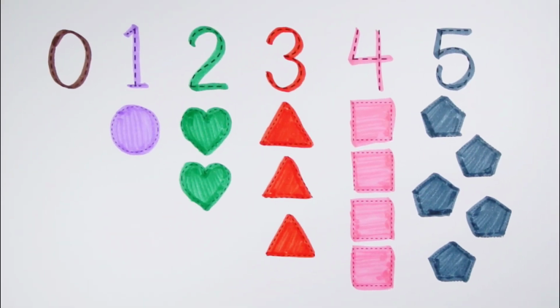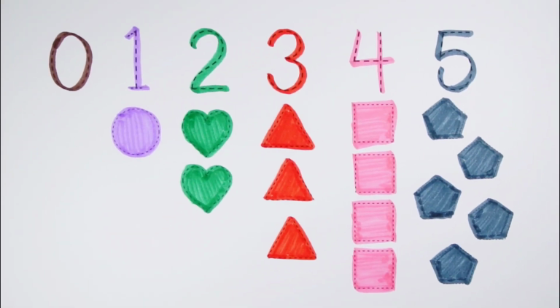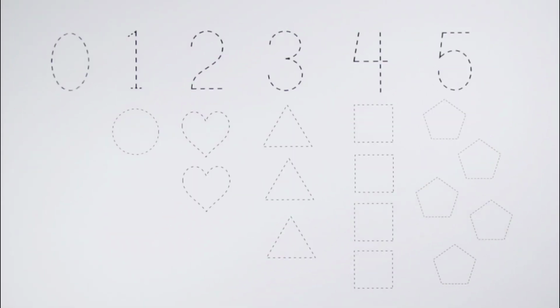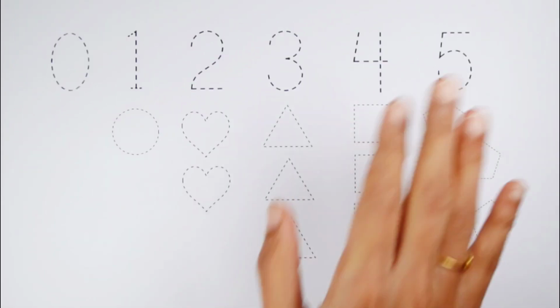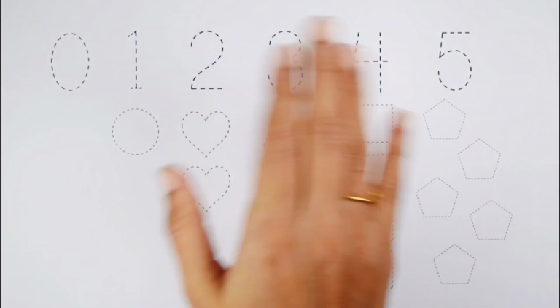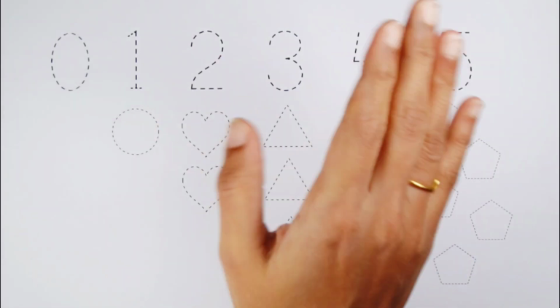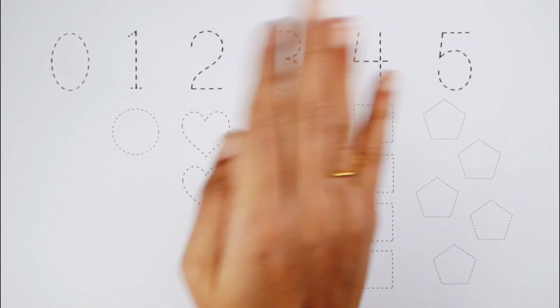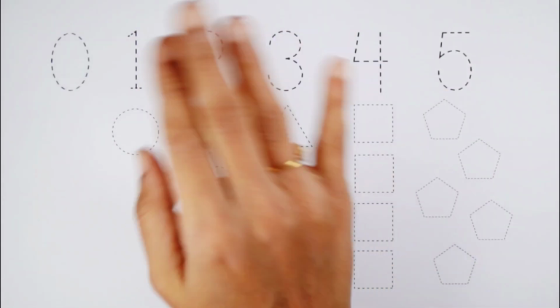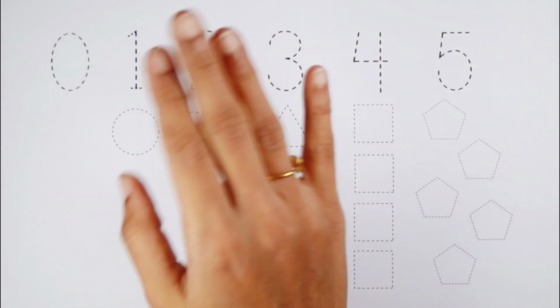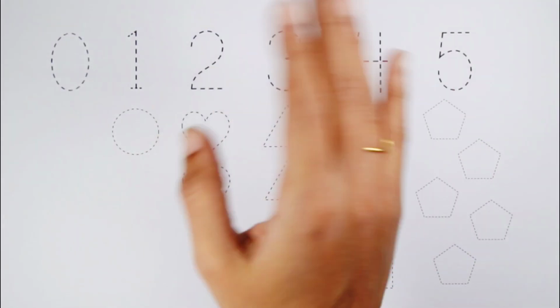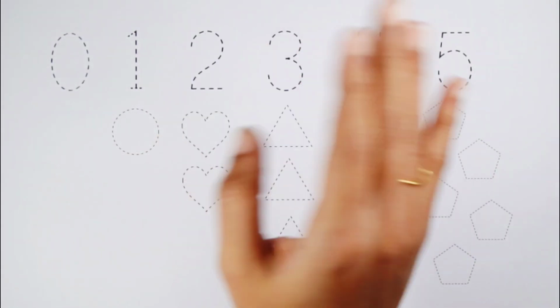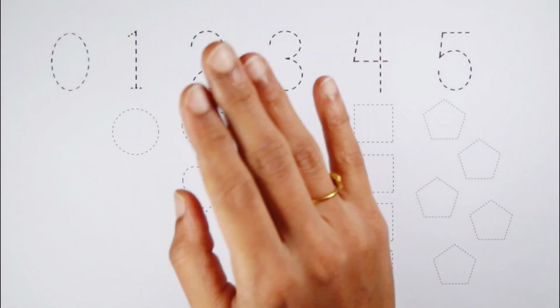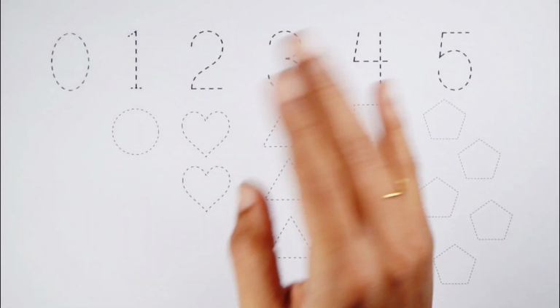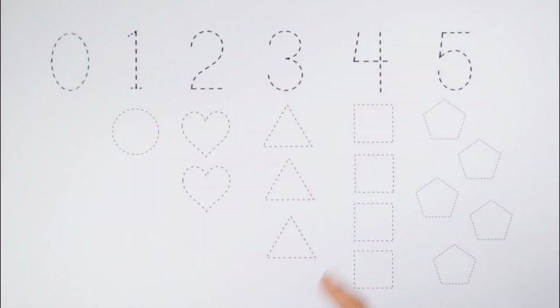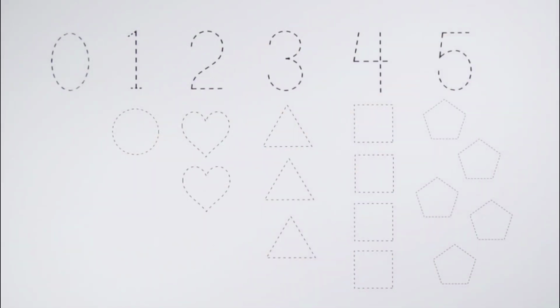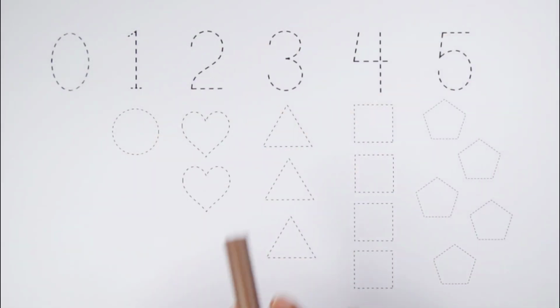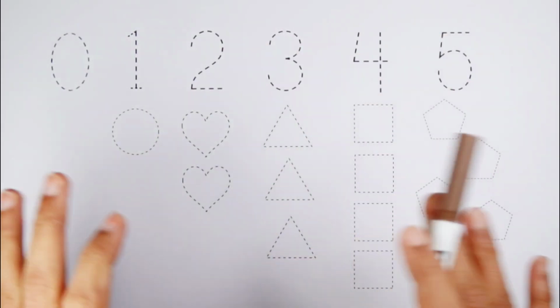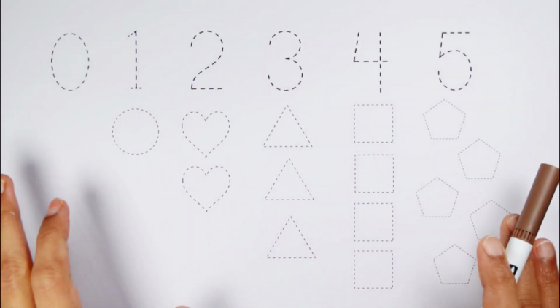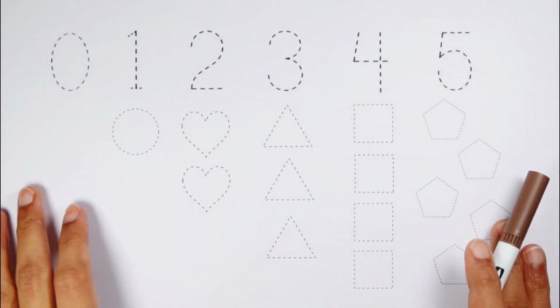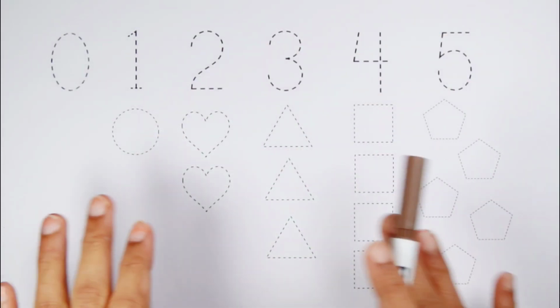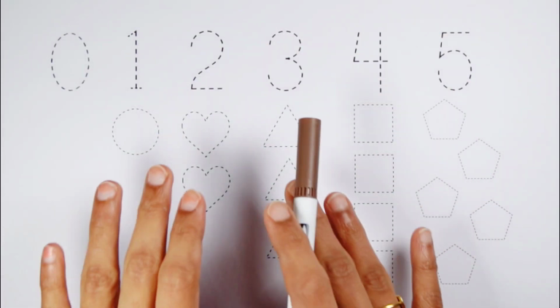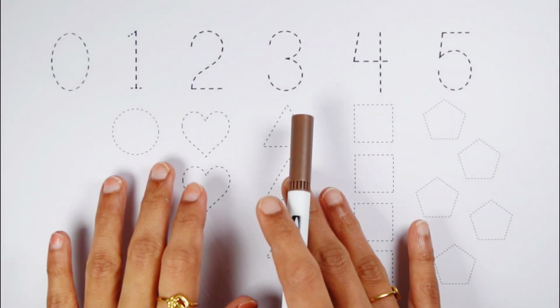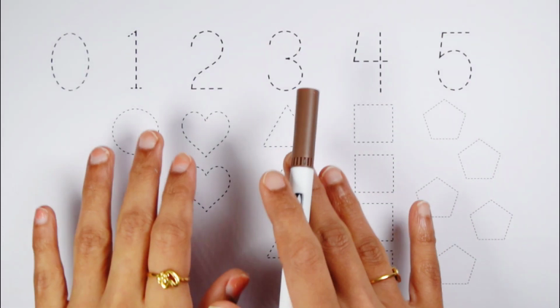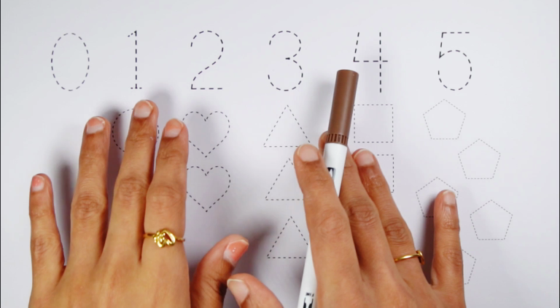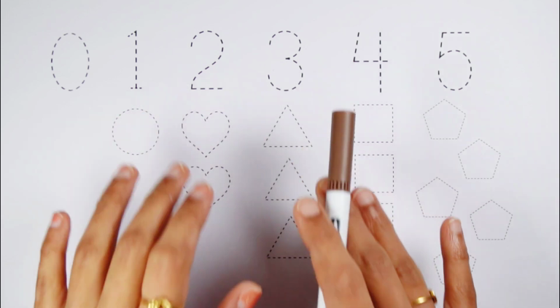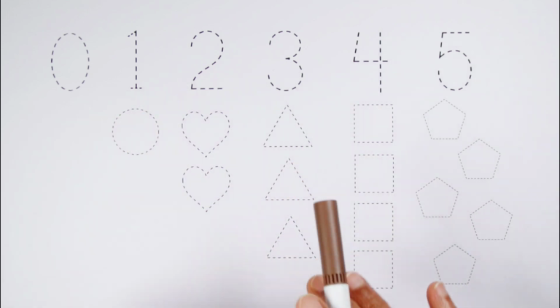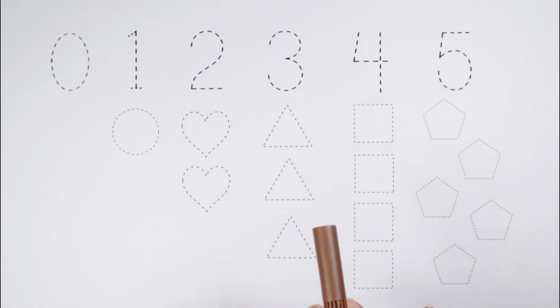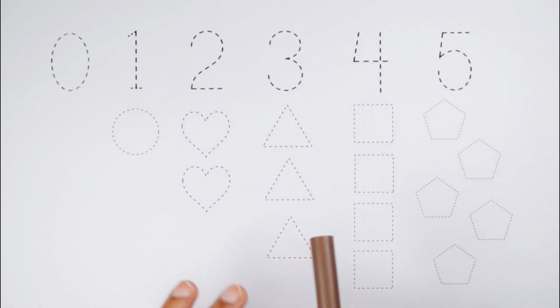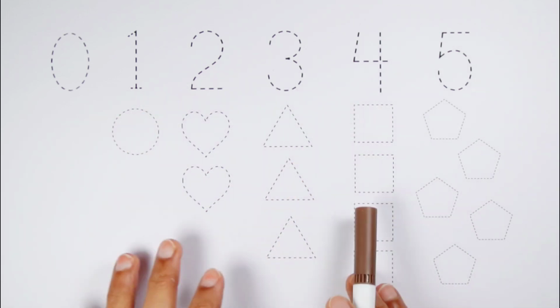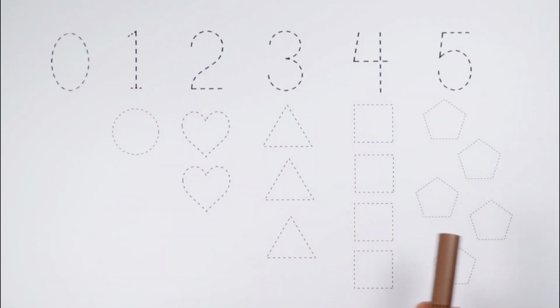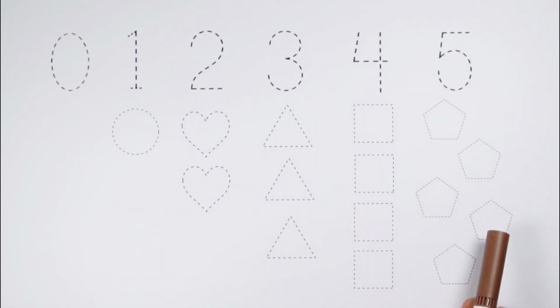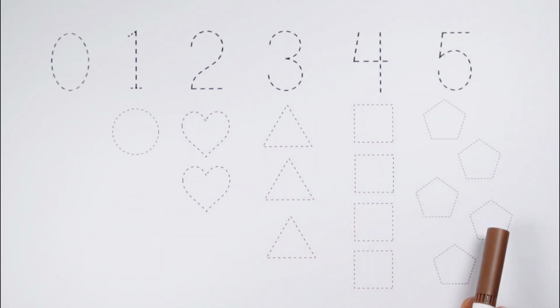Hello Bachoom! Haan Jaam, Shapes and Numbers draw kareenge.